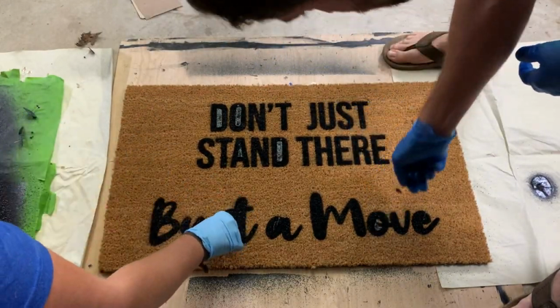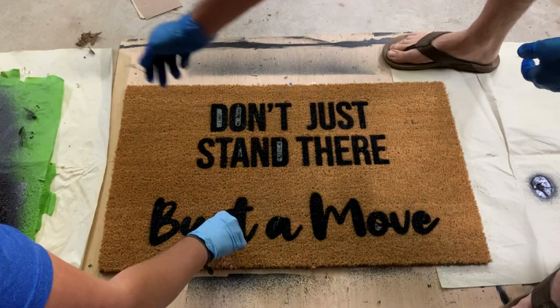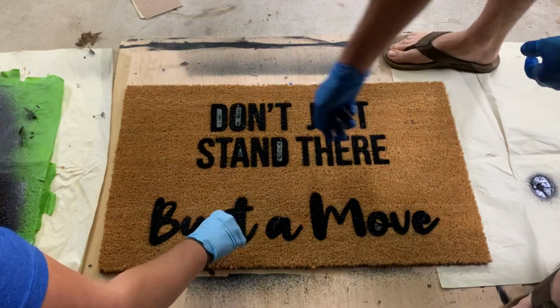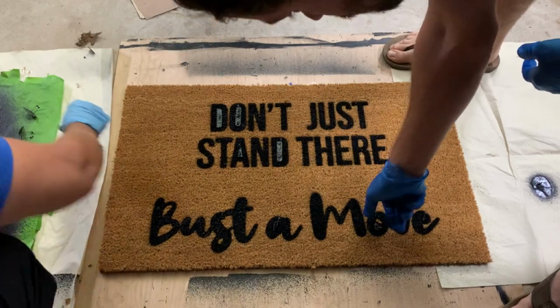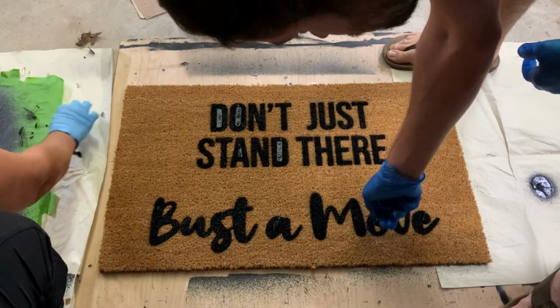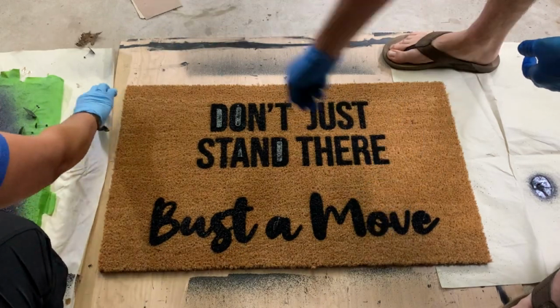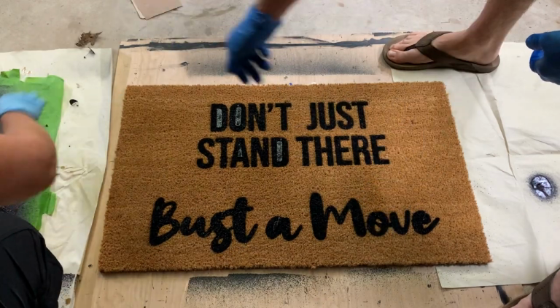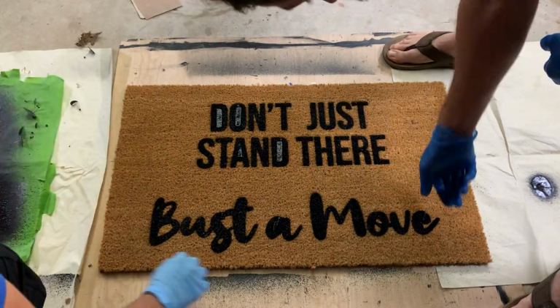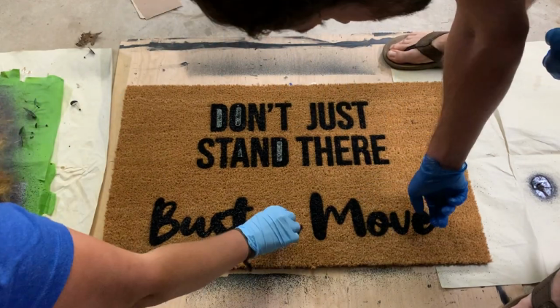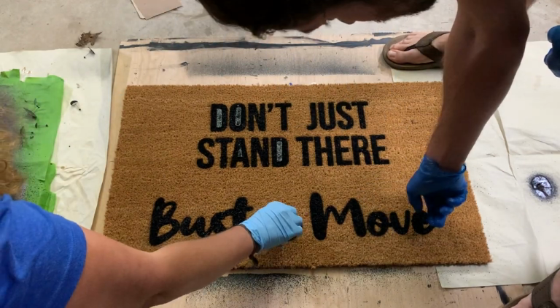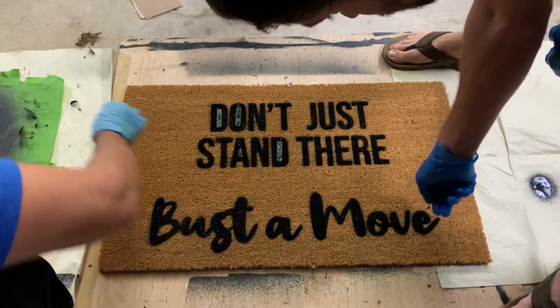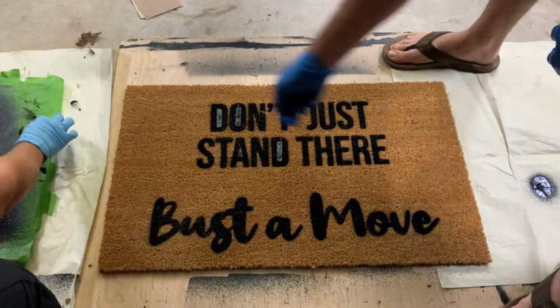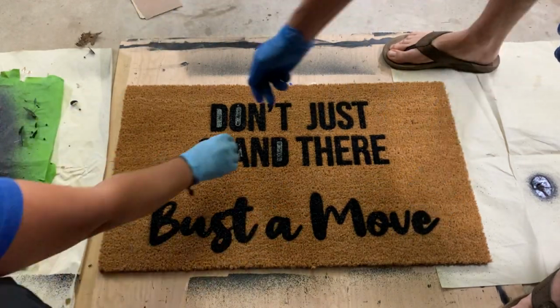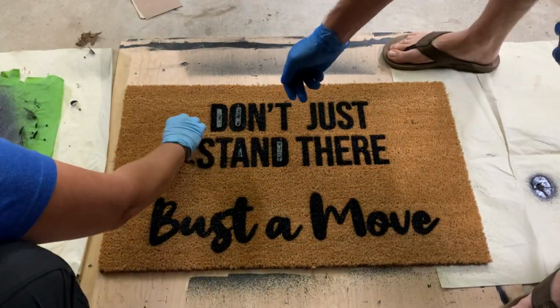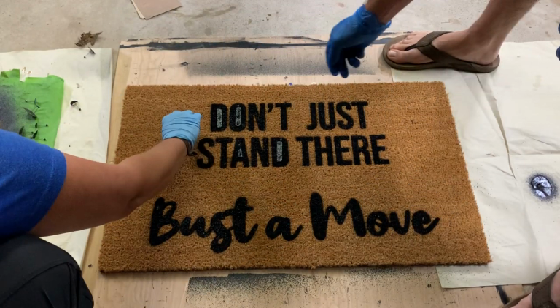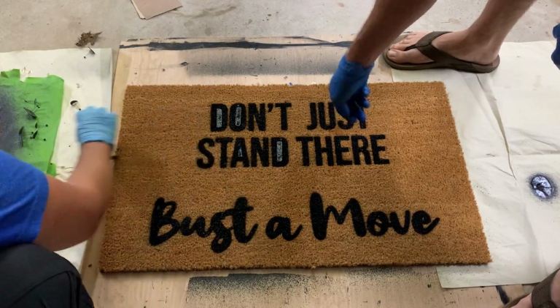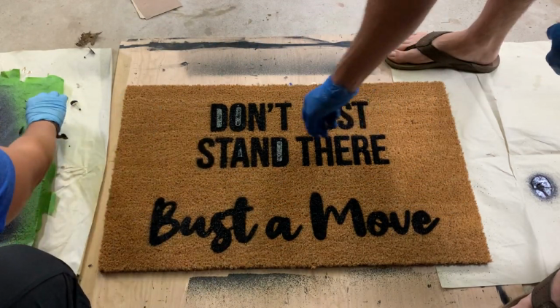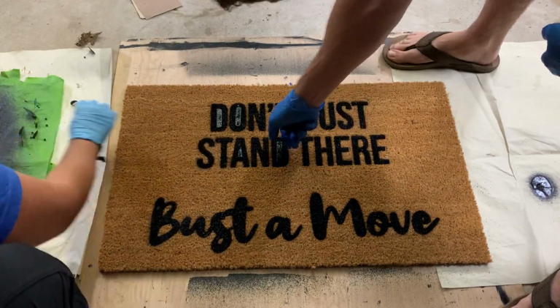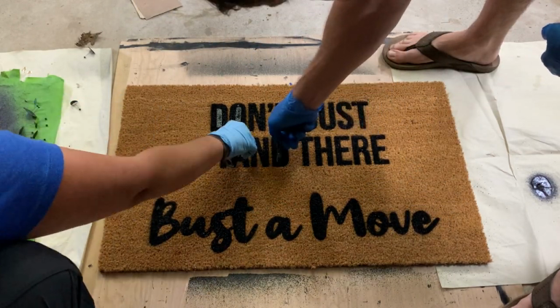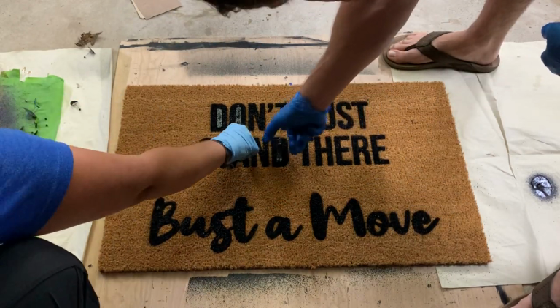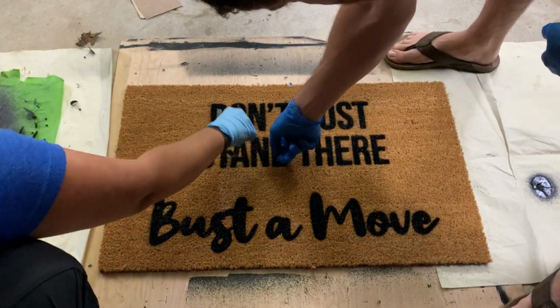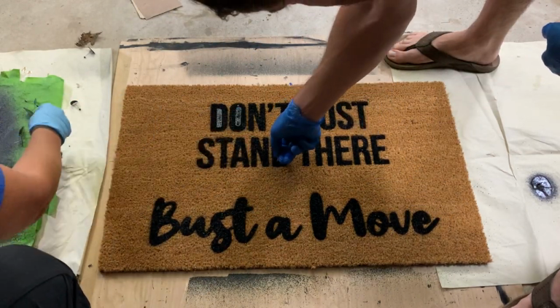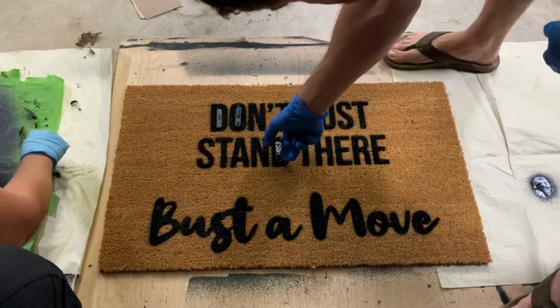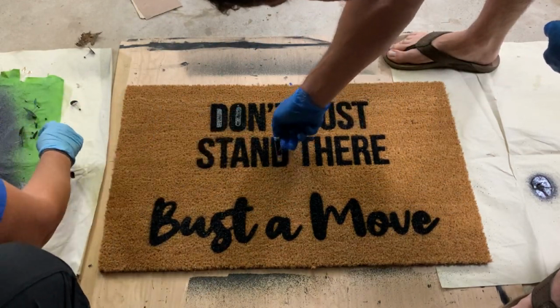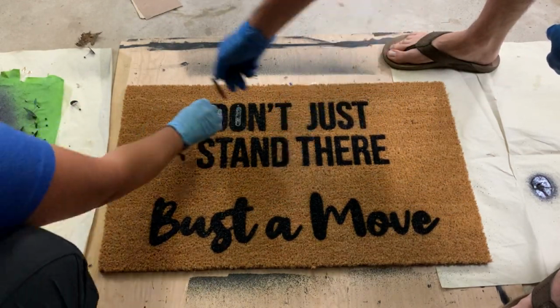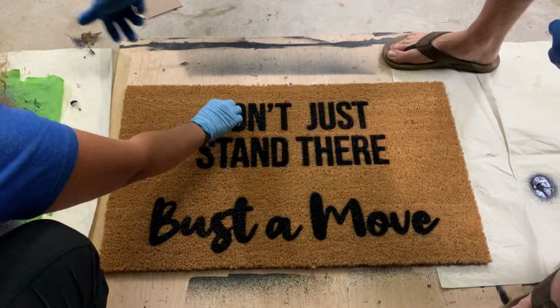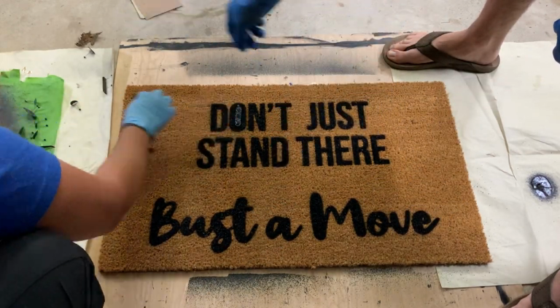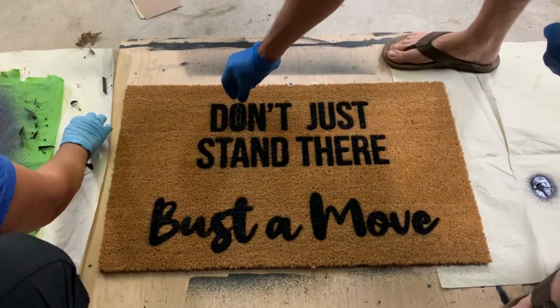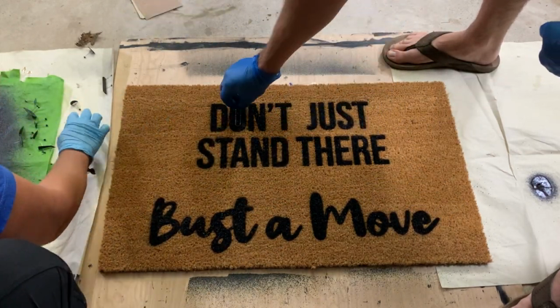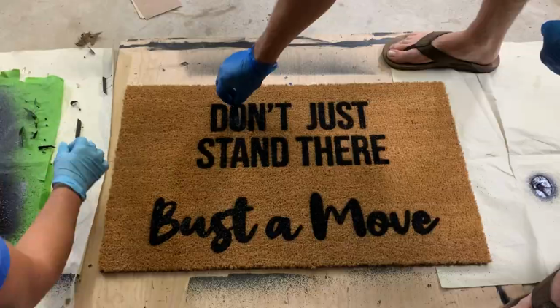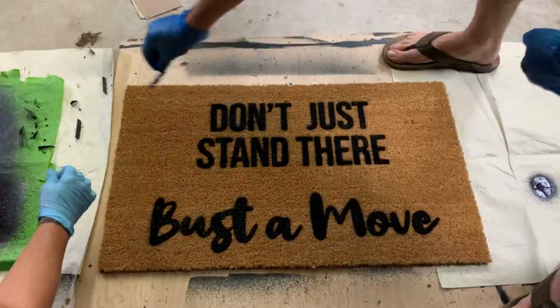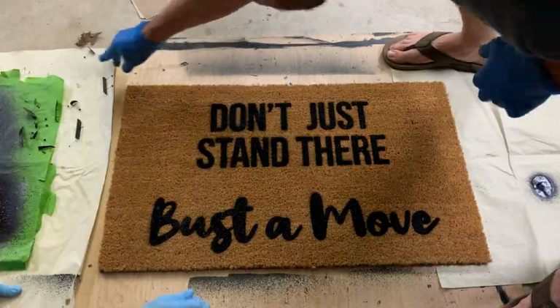I'd suggest letting this dry and cure fully overnight before you put it out front — or better yet, even longer.